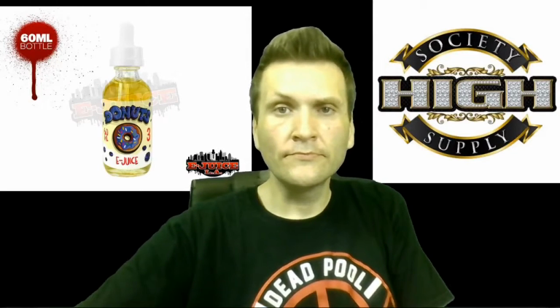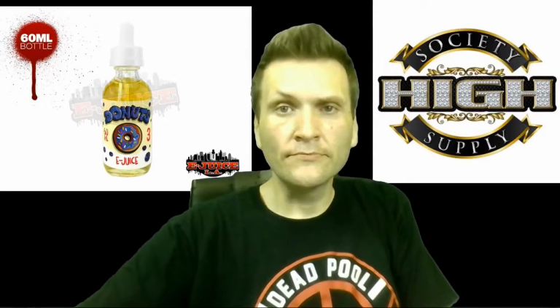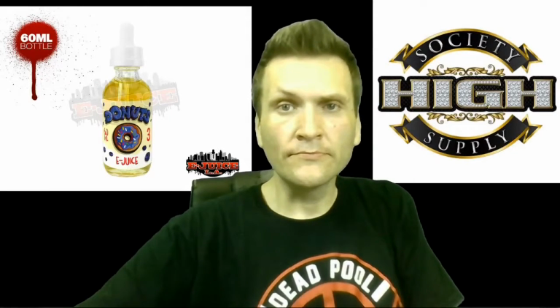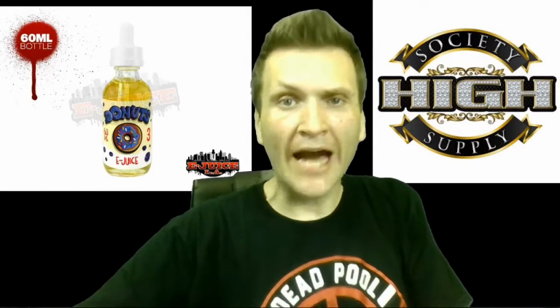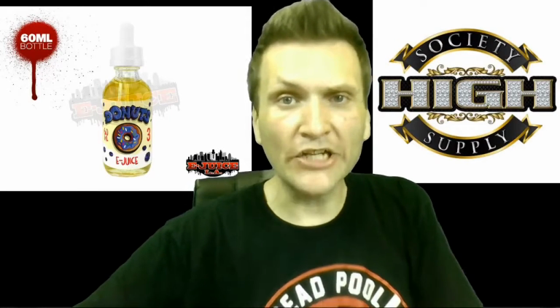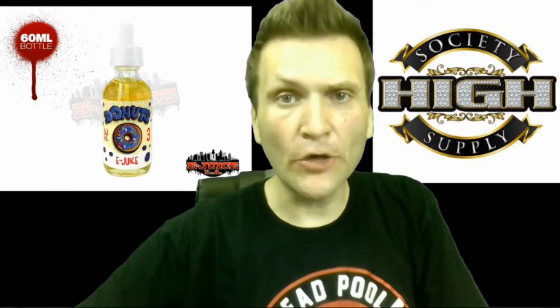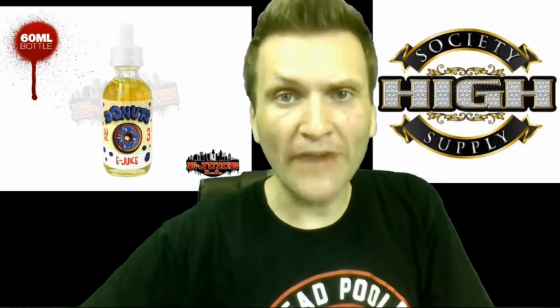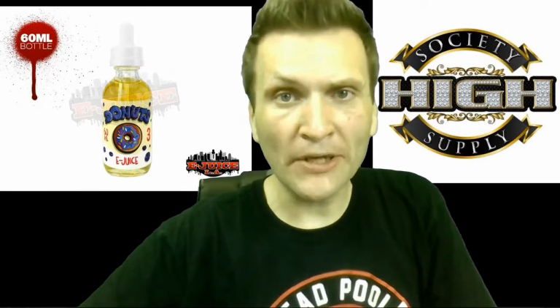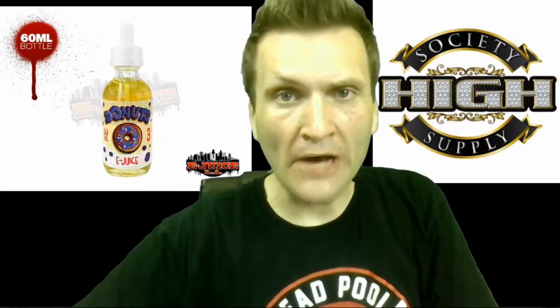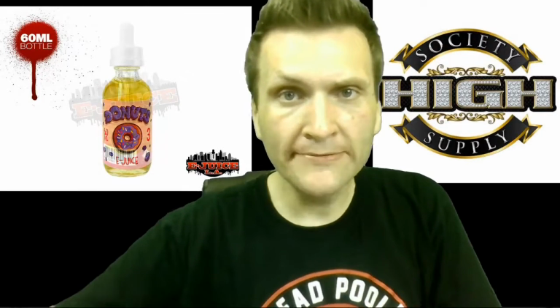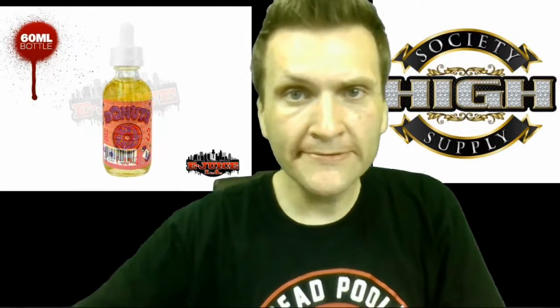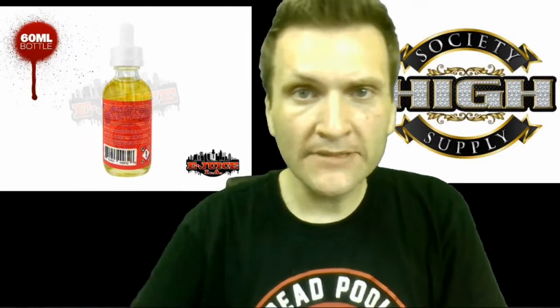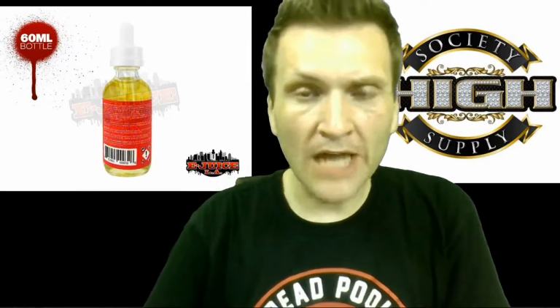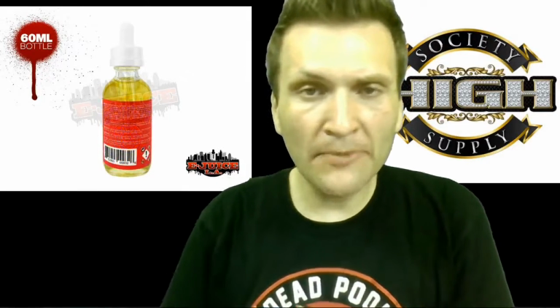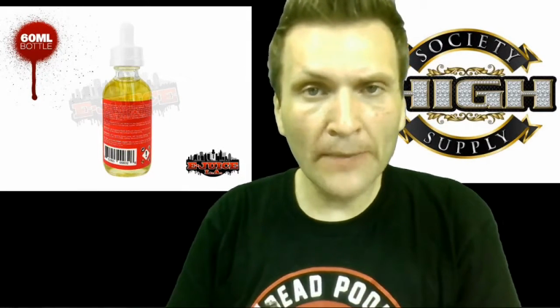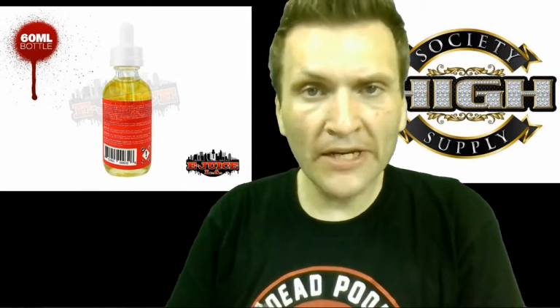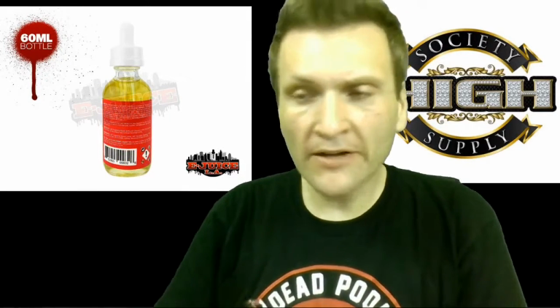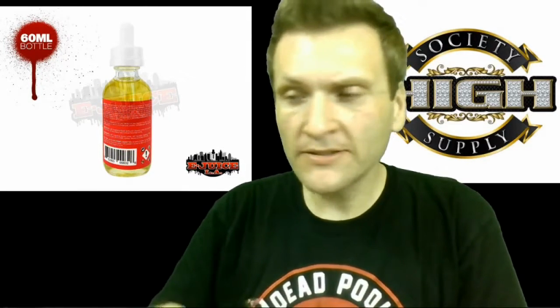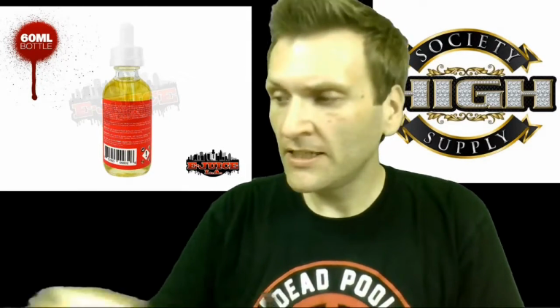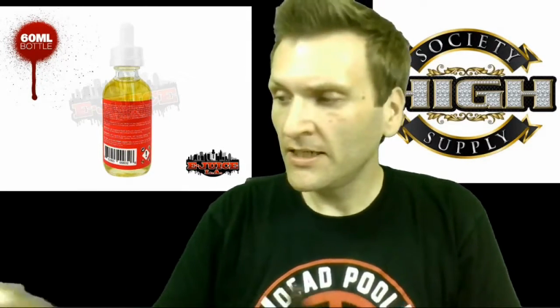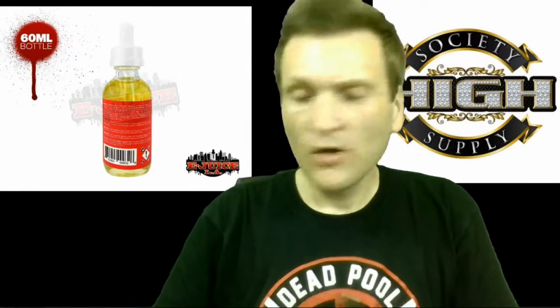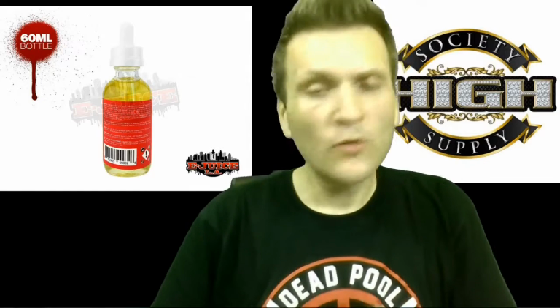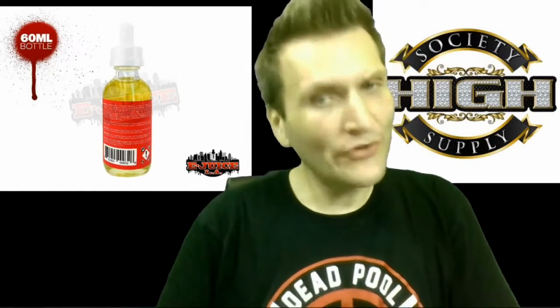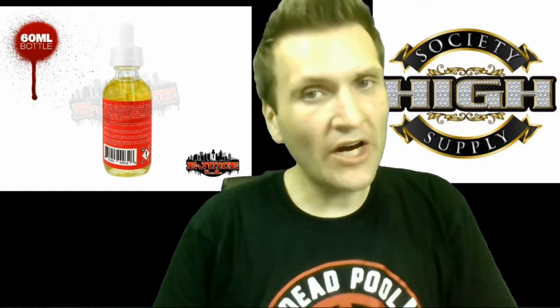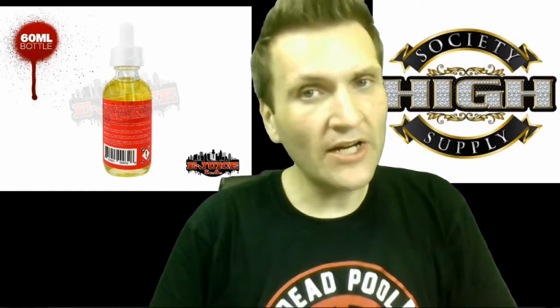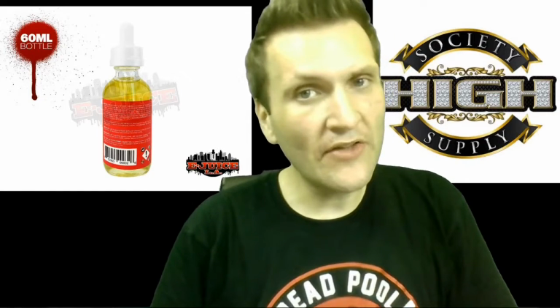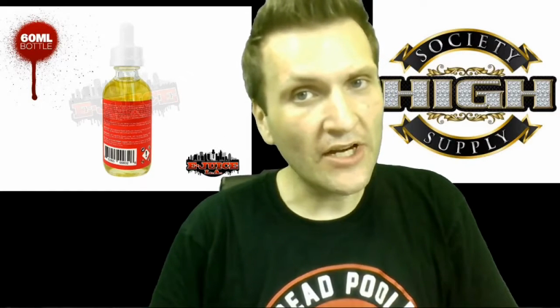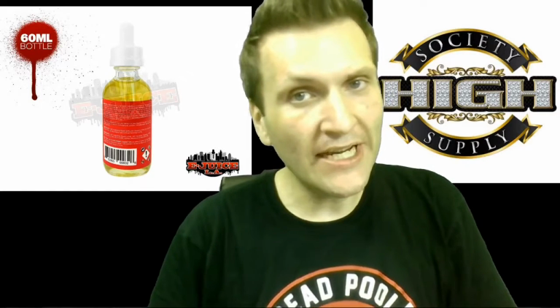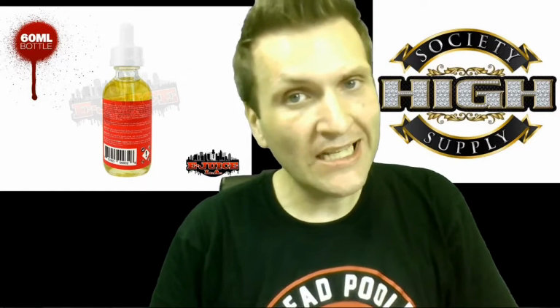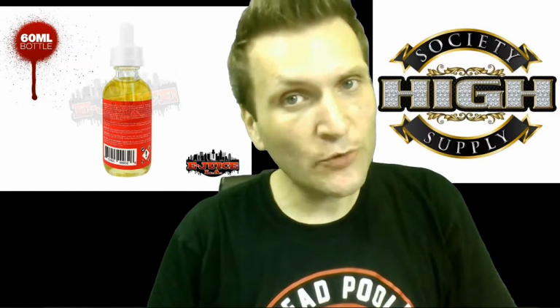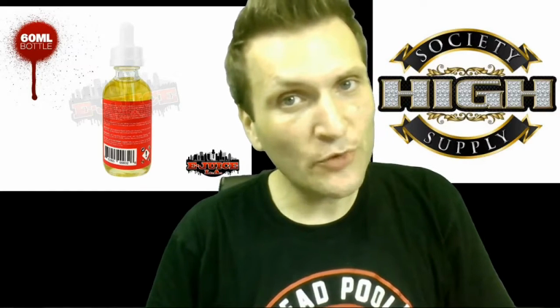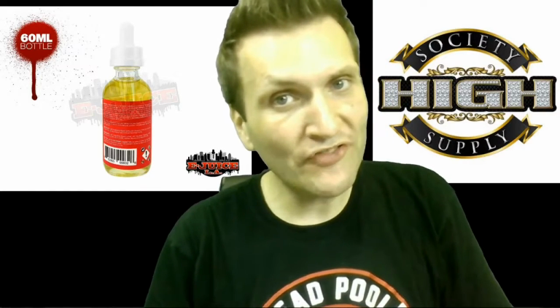How you doing, vapers? Donnie B Vaping here. We've got another e-liquid review.